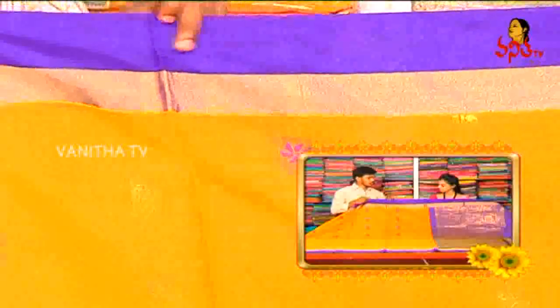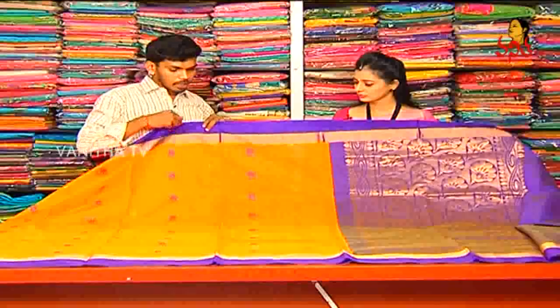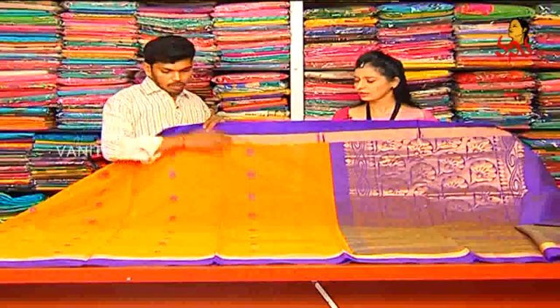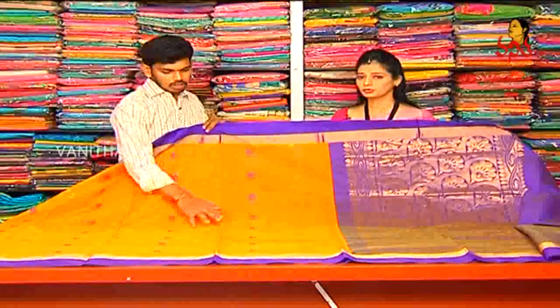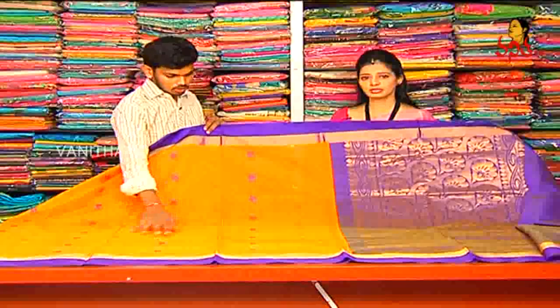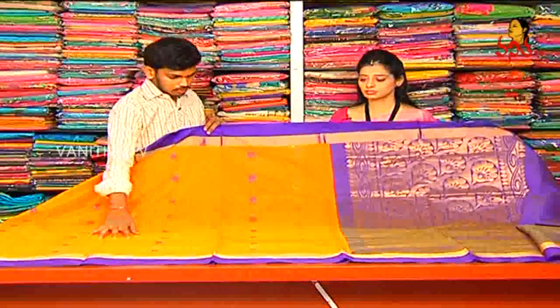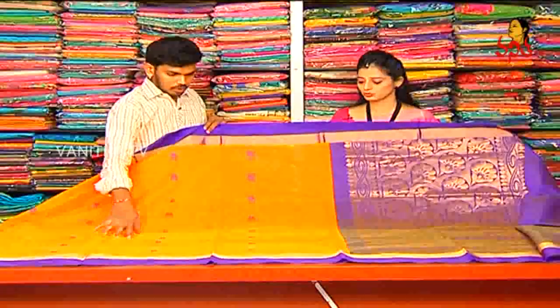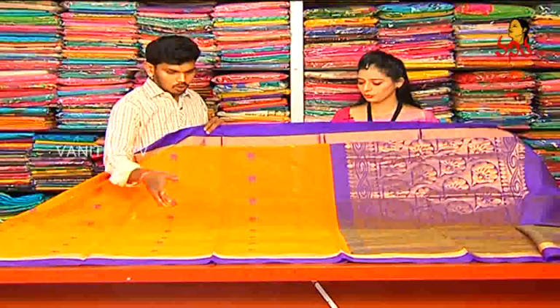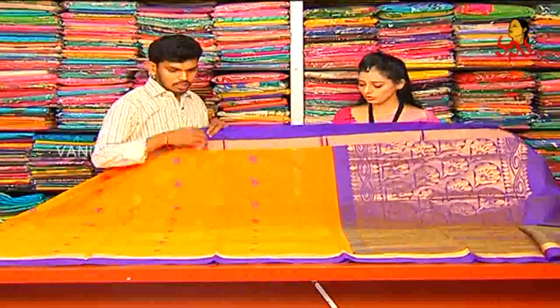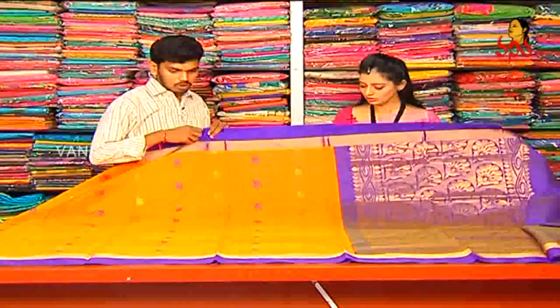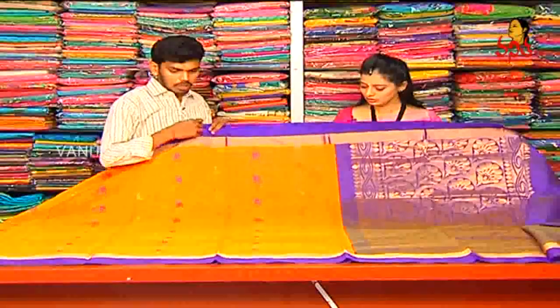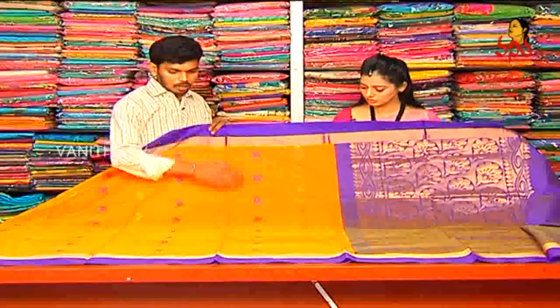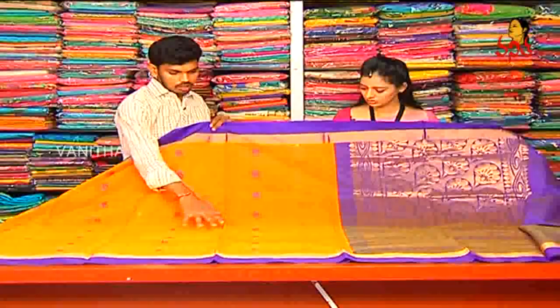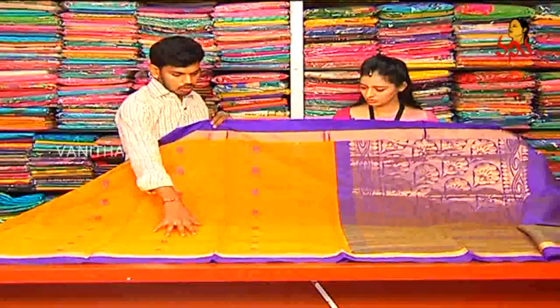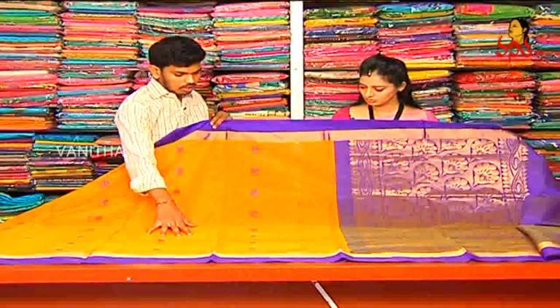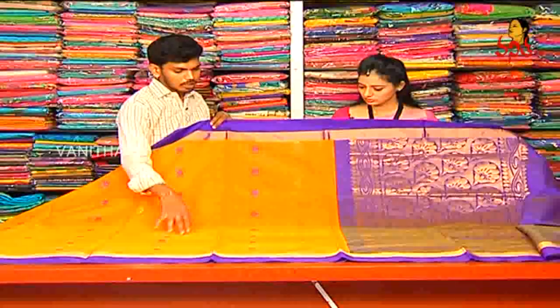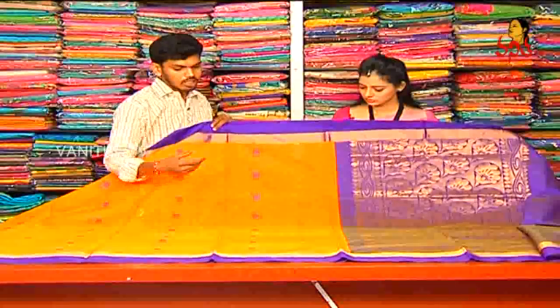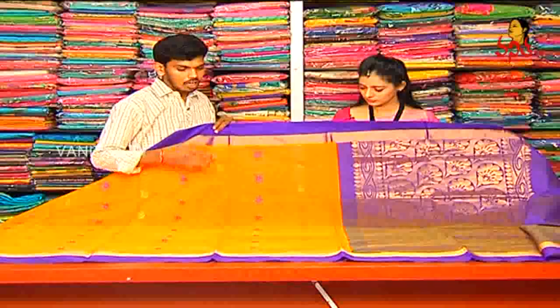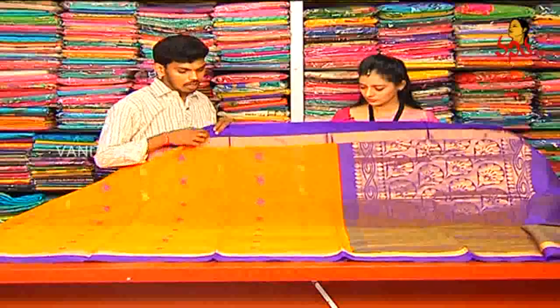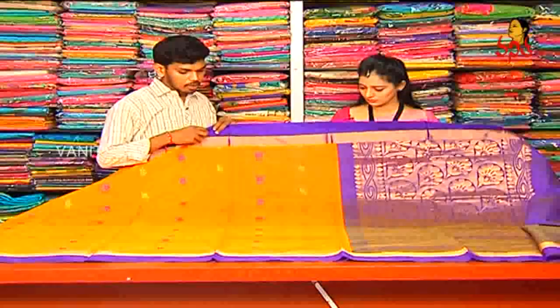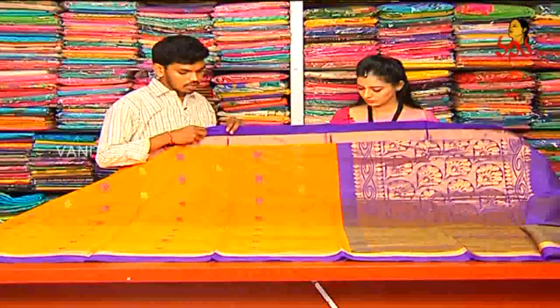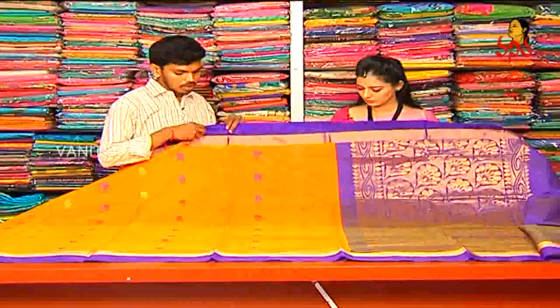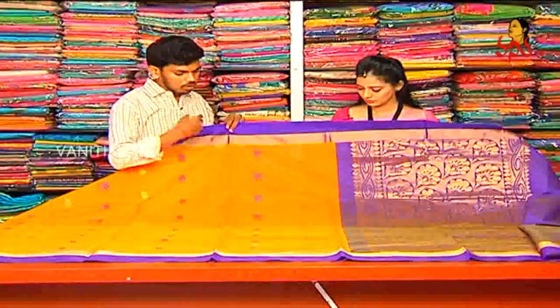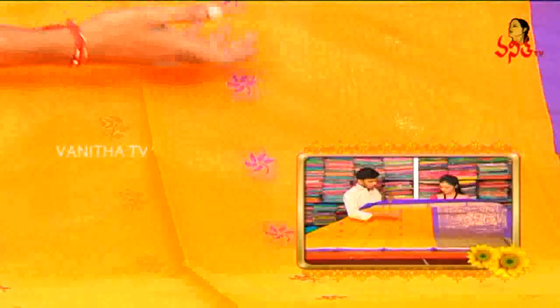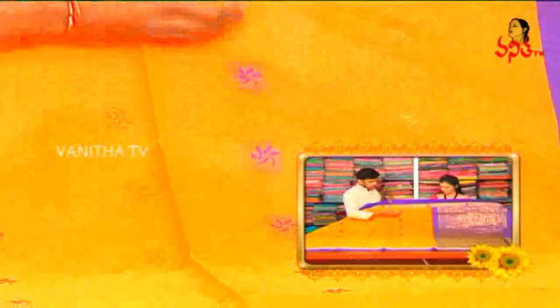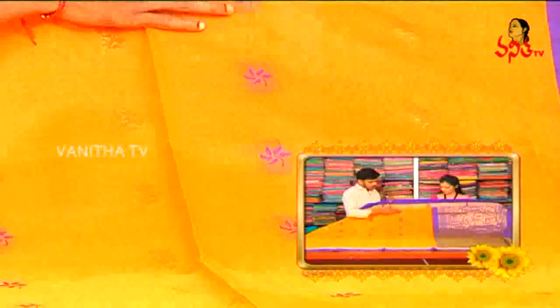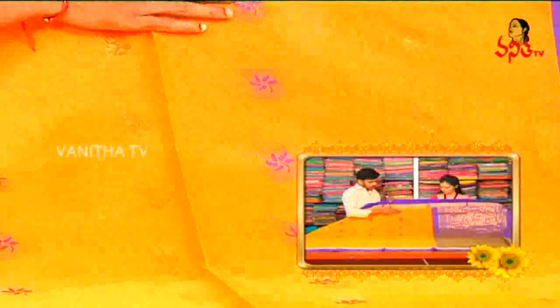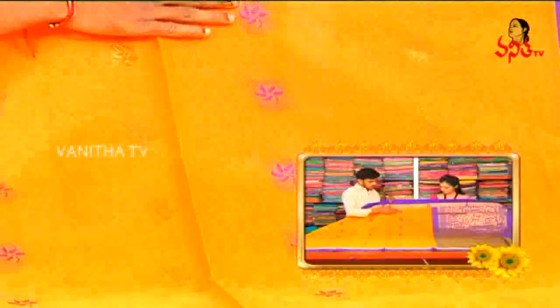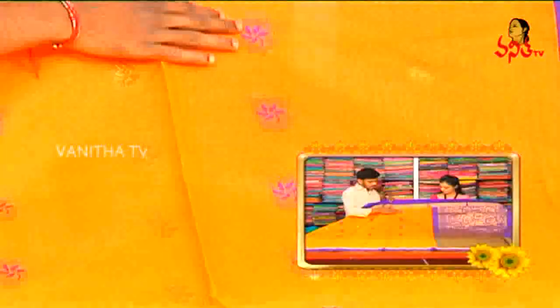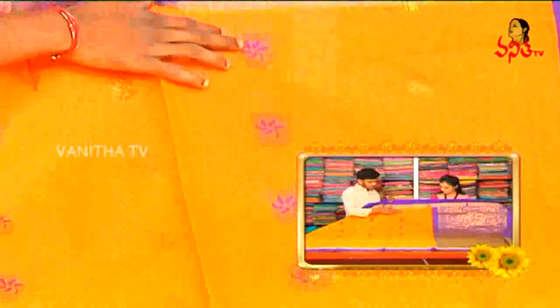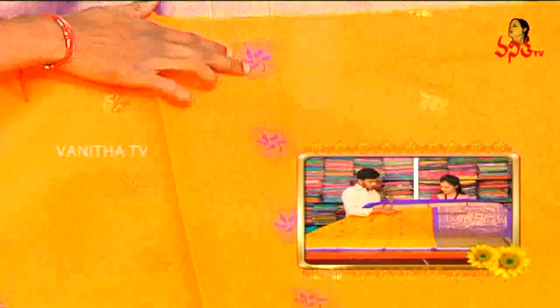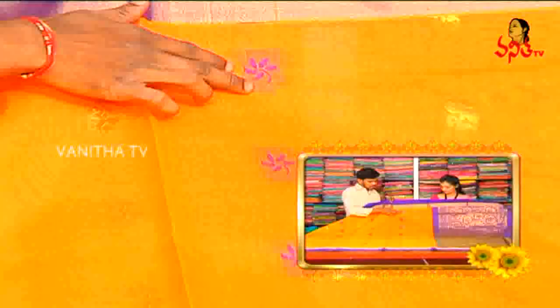Two sides are the color. If we choose yellow color, we choose thread color flower design.